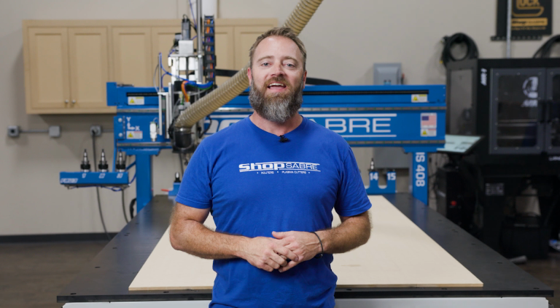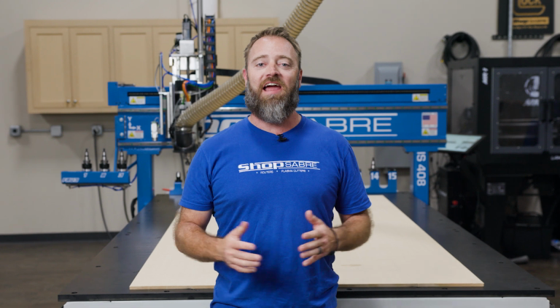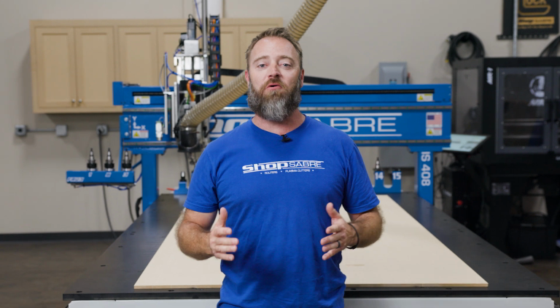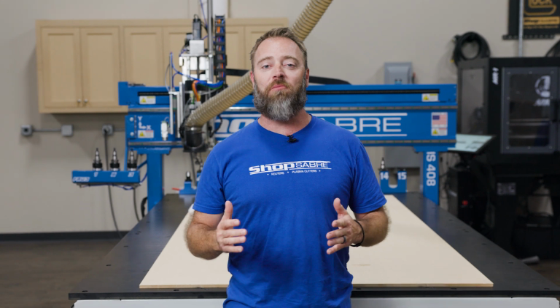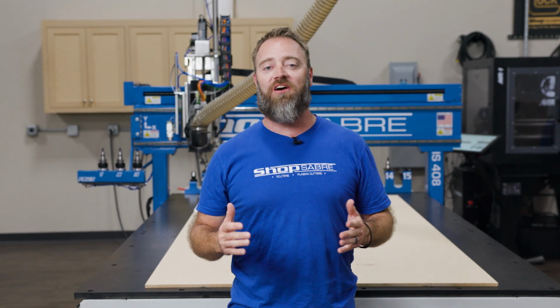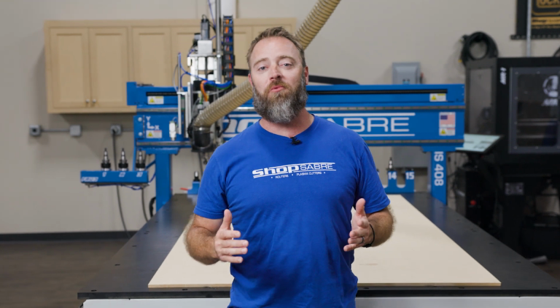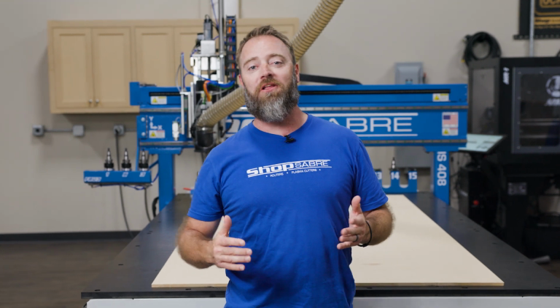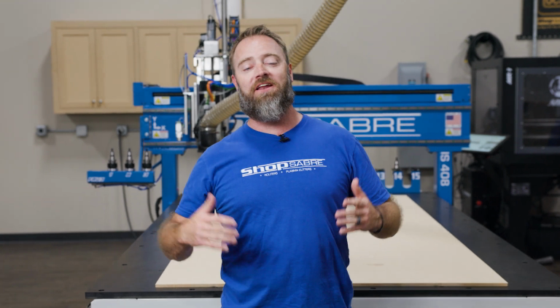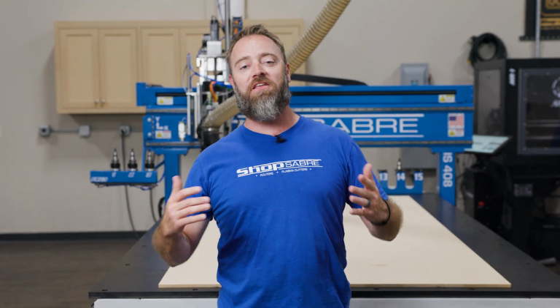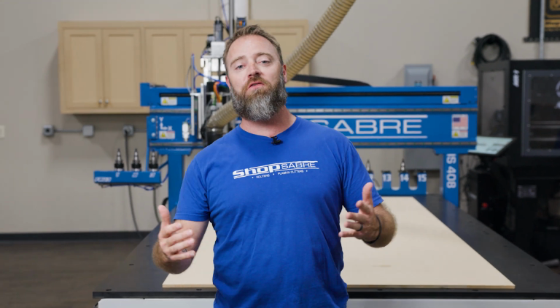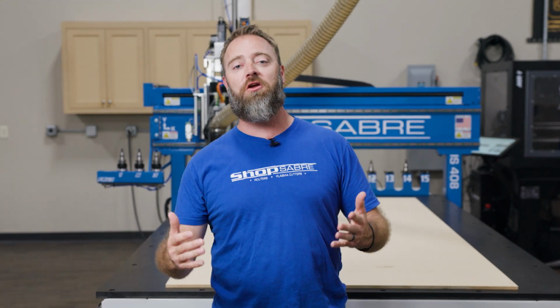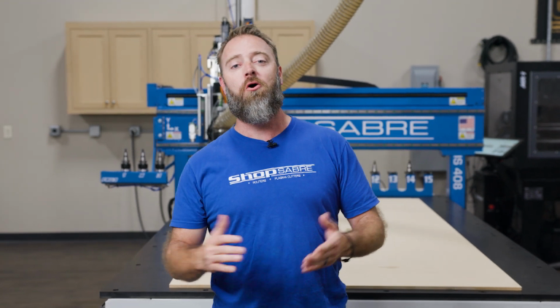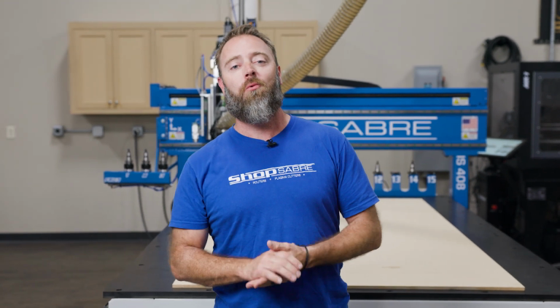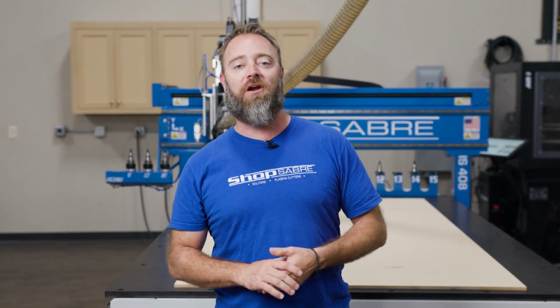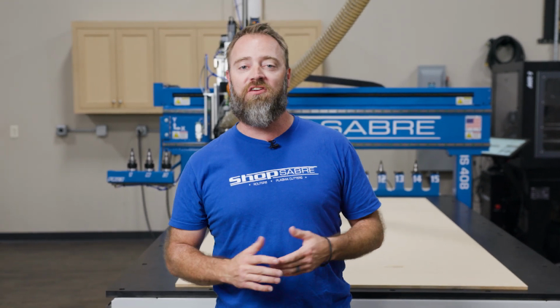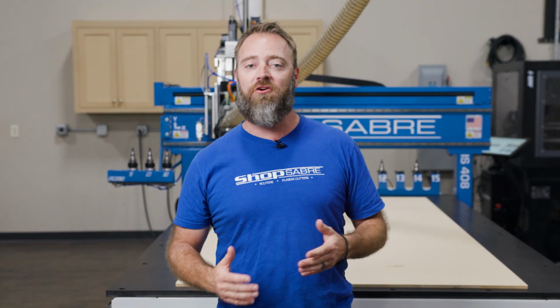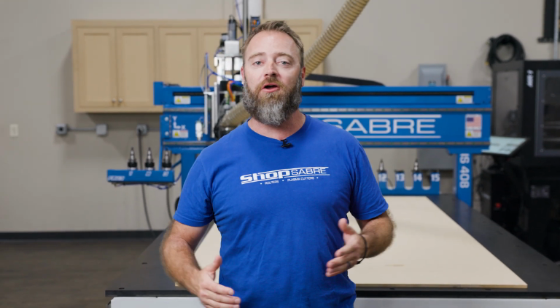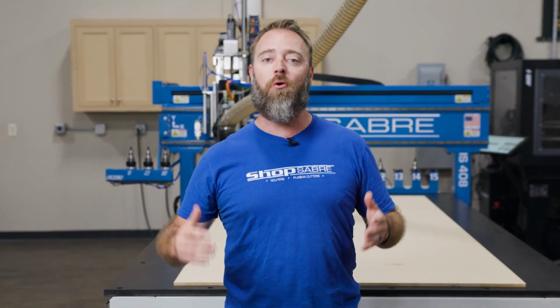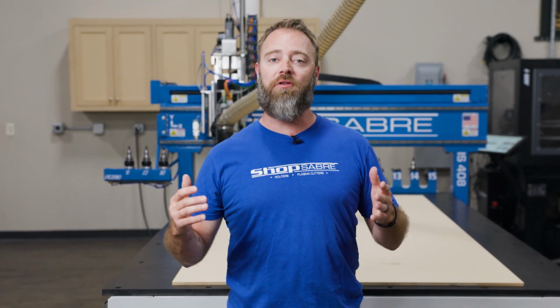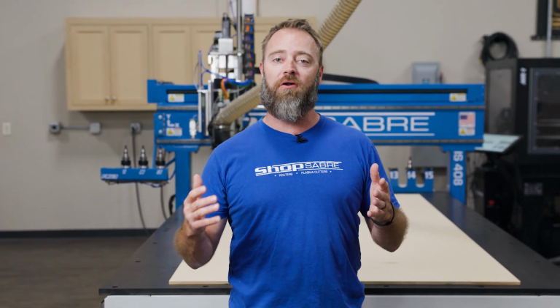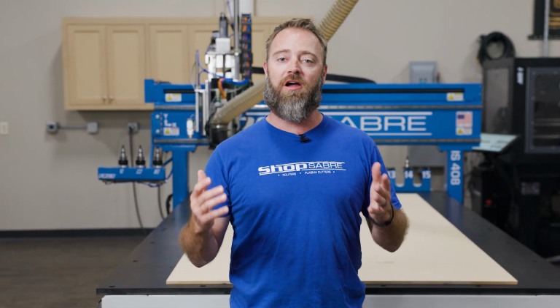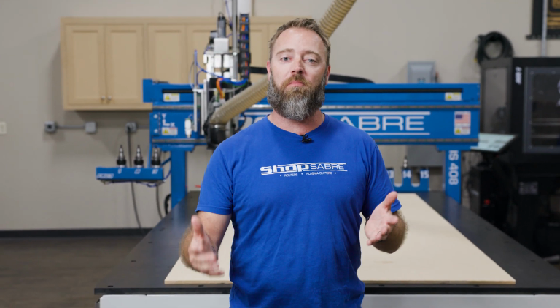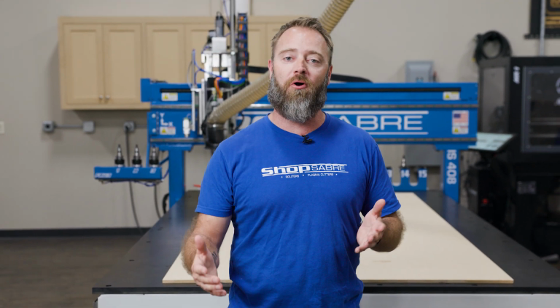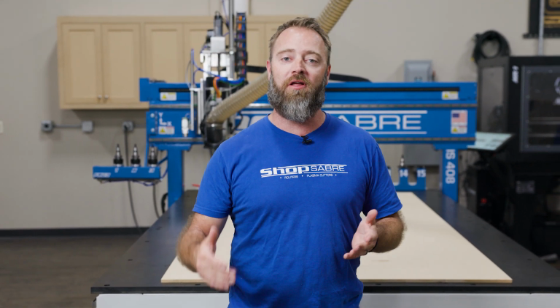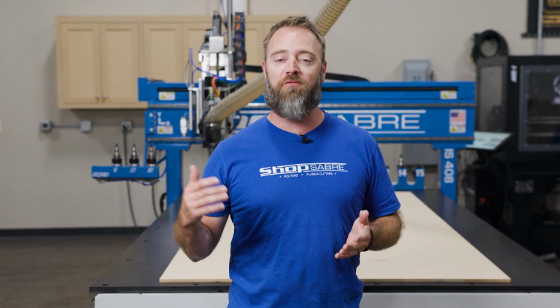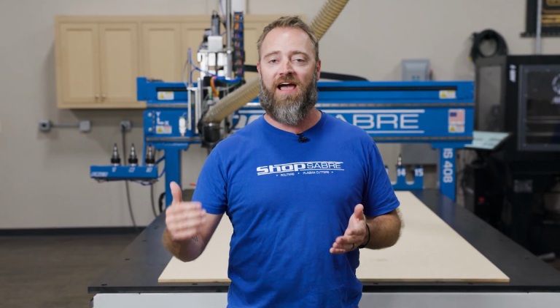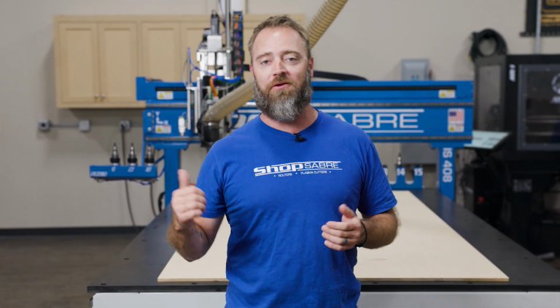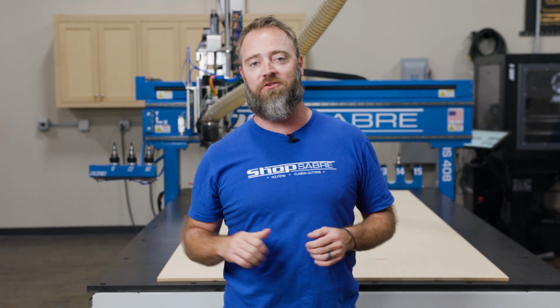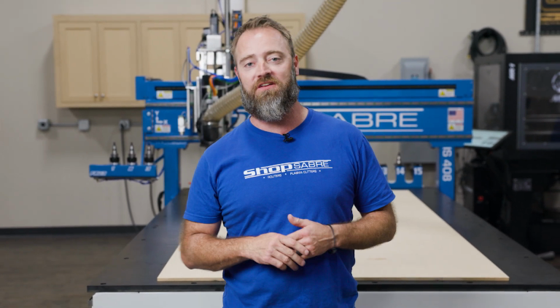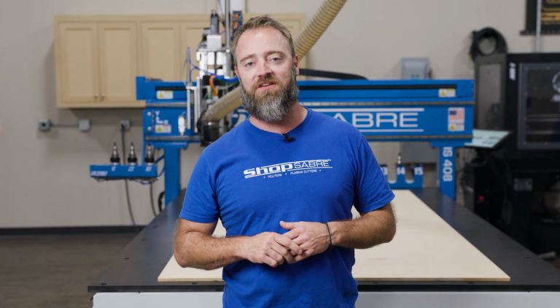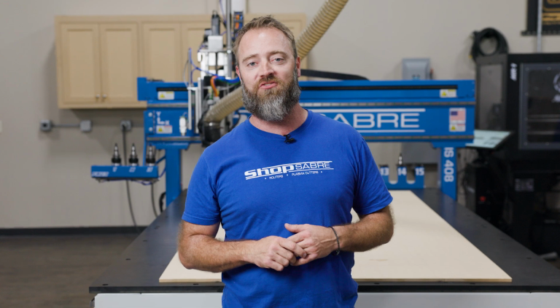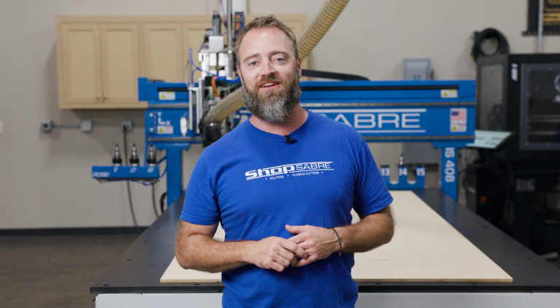Hey everyone, I'm Sean Morley, and in this video we're going to teach you how to hold down a cupped board and flatten it with your CNC machine.